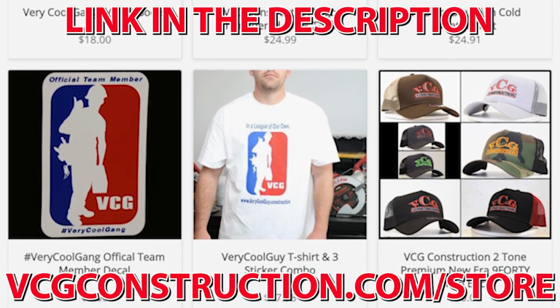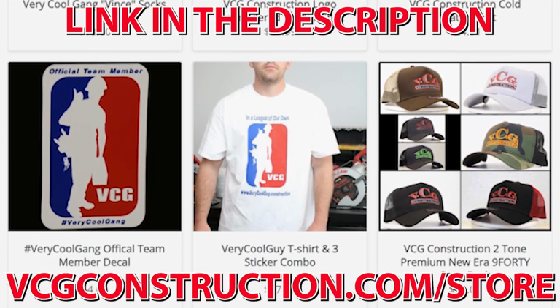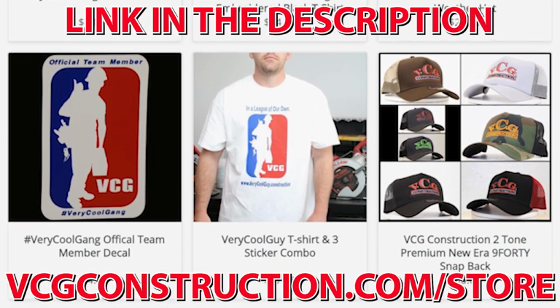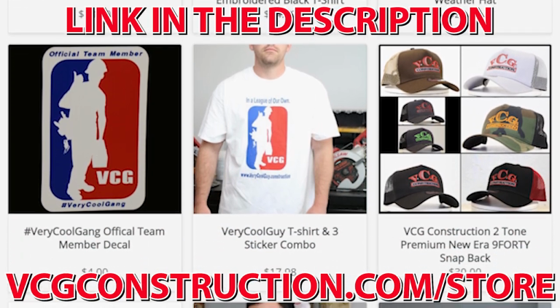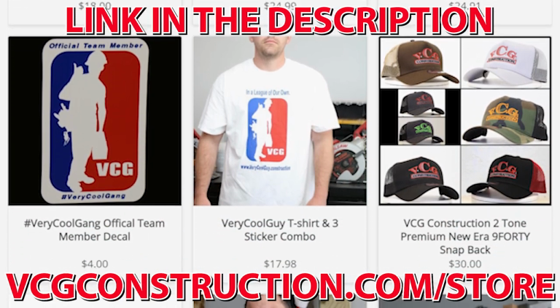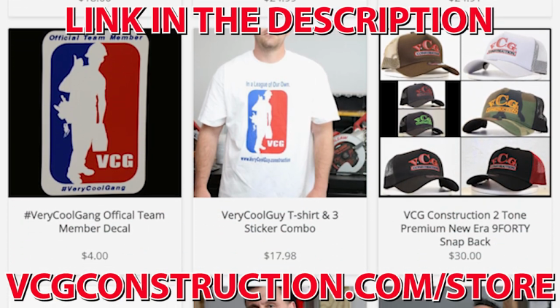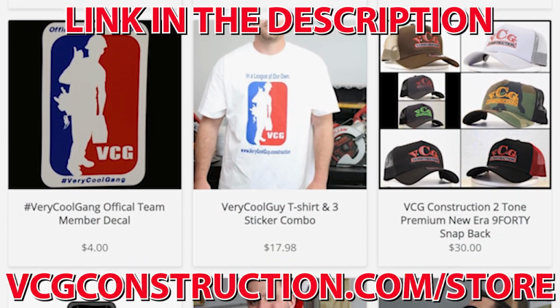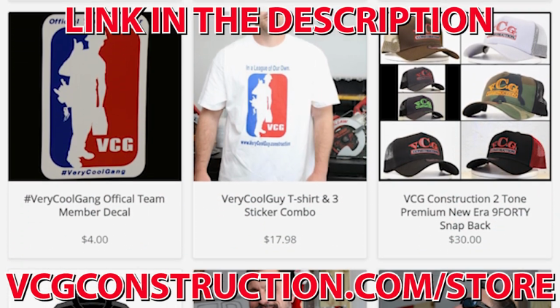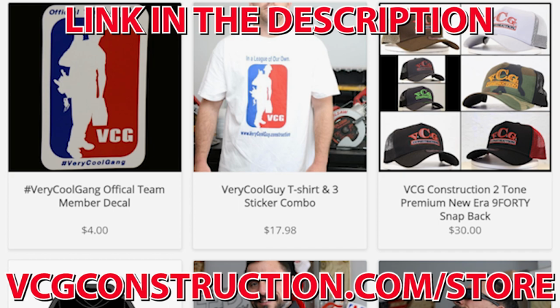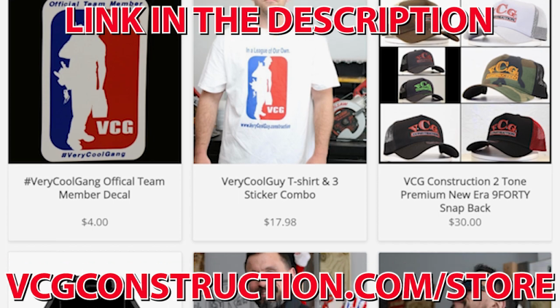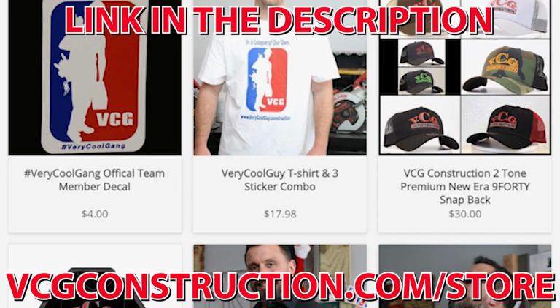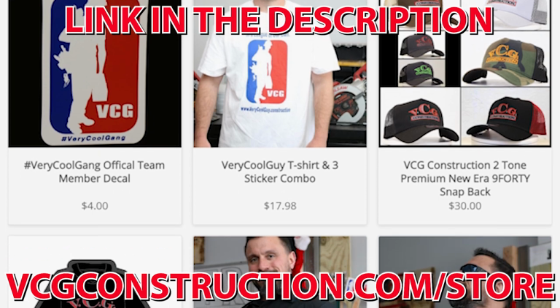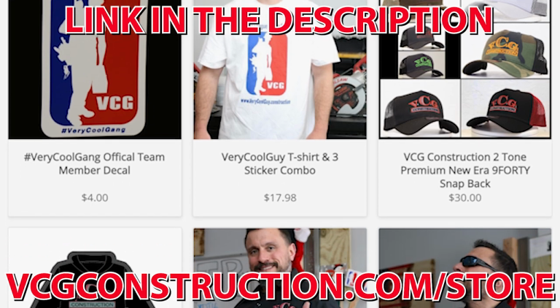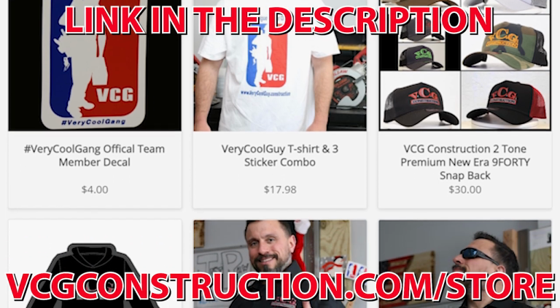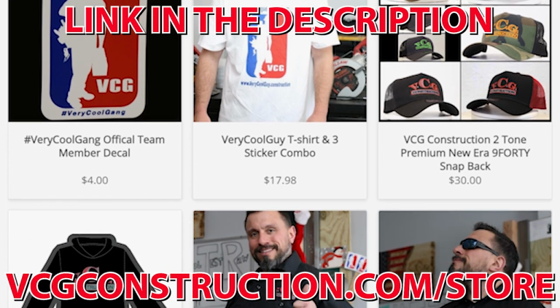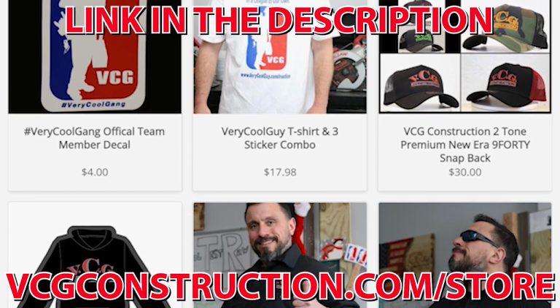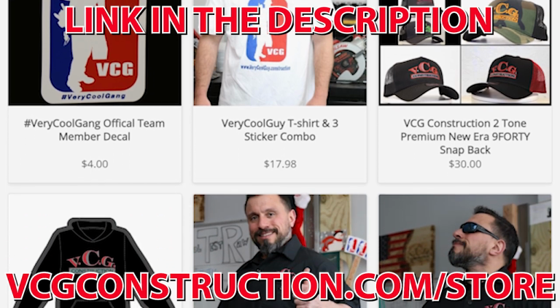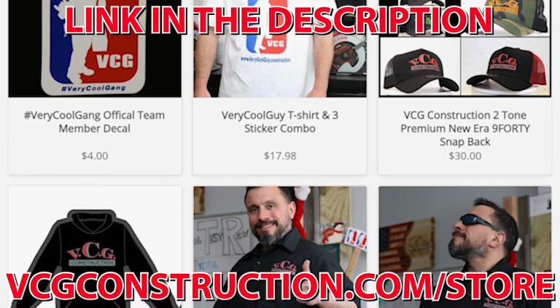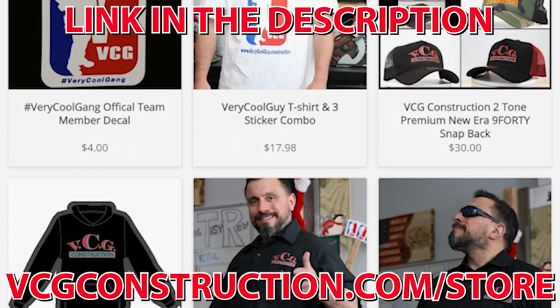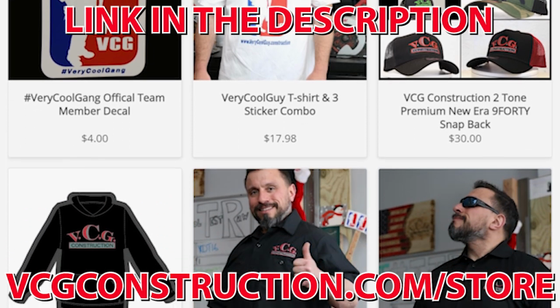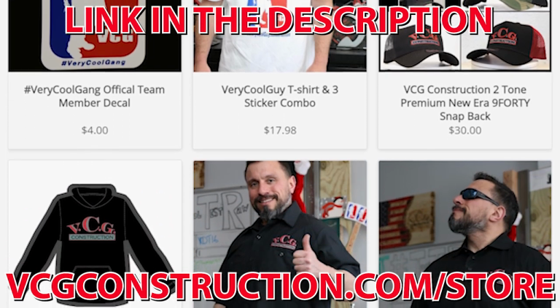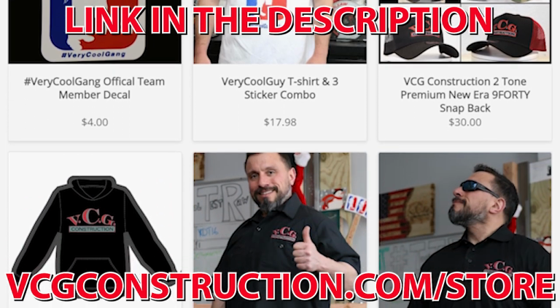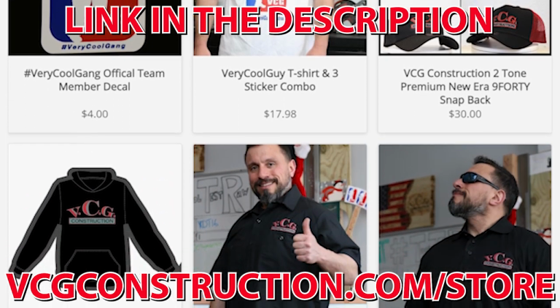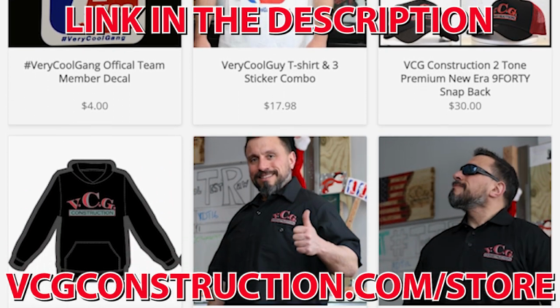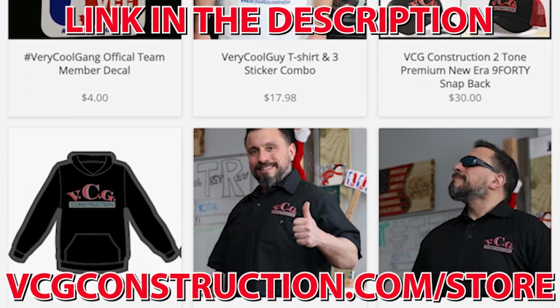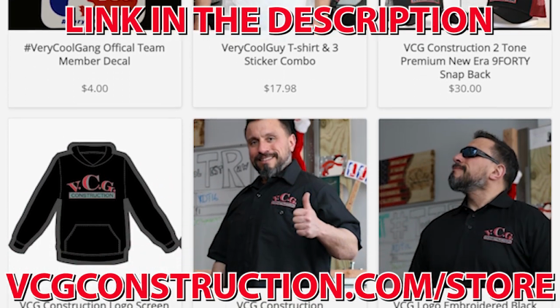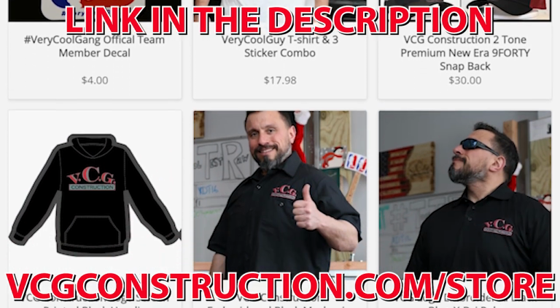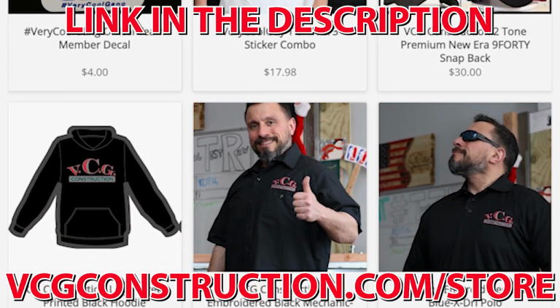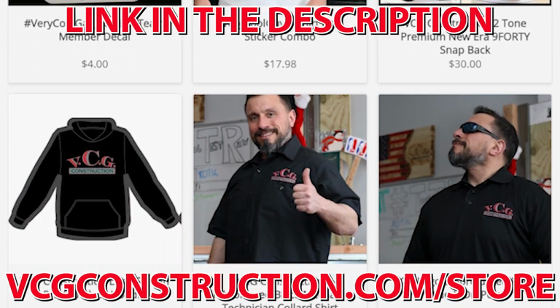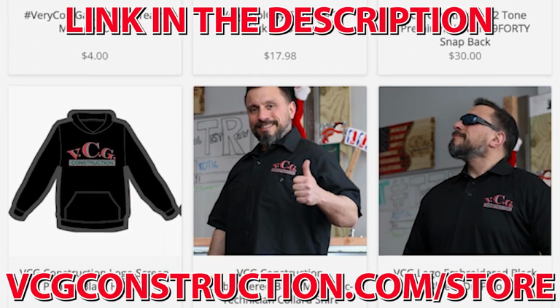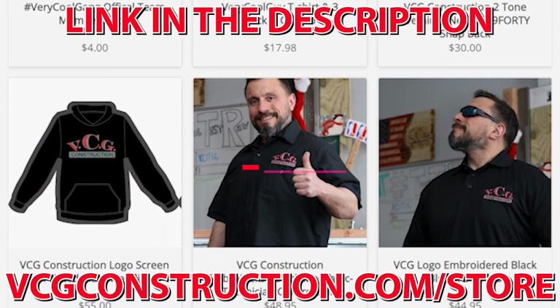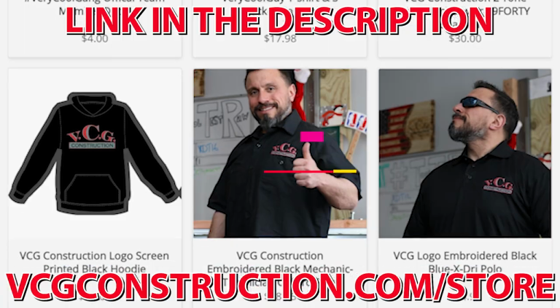If you want to help out with the channel, head on over to the merch store. You're going to get hats, hoodies, t-shirts, stickers. Link will be down below.